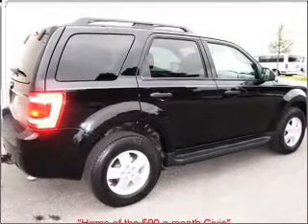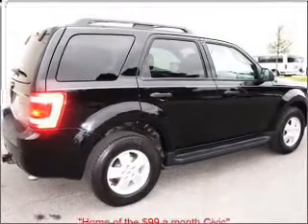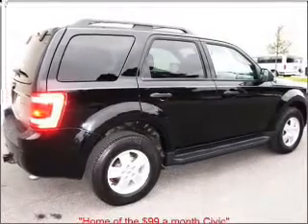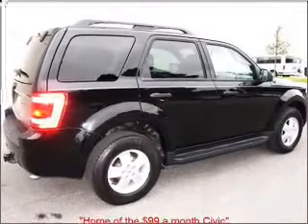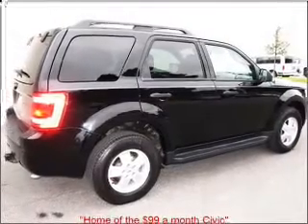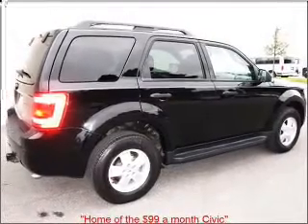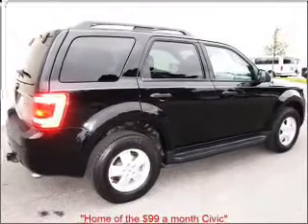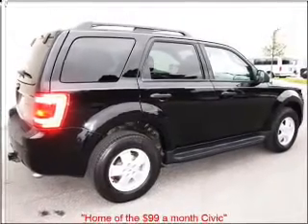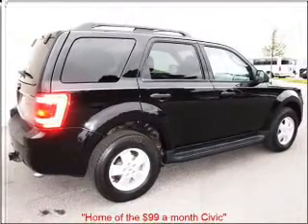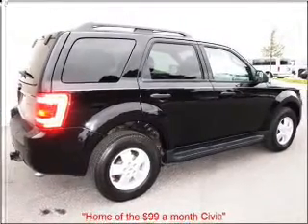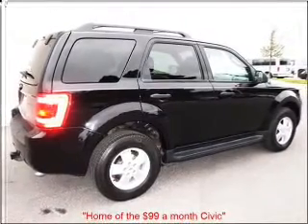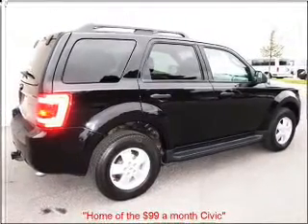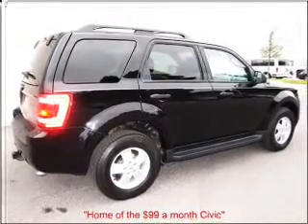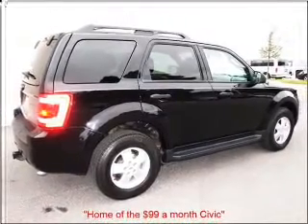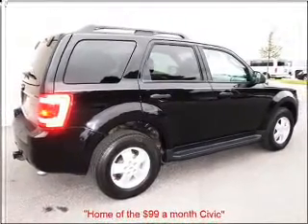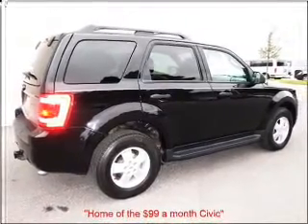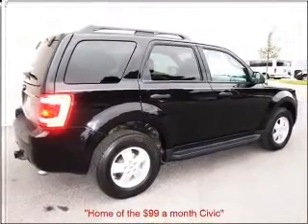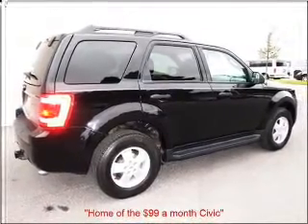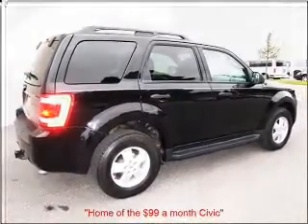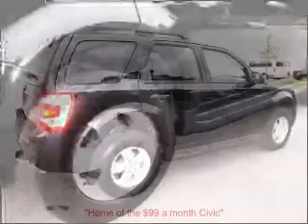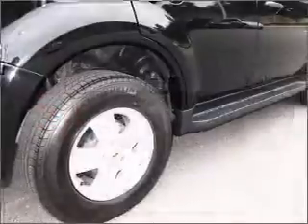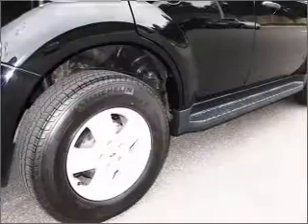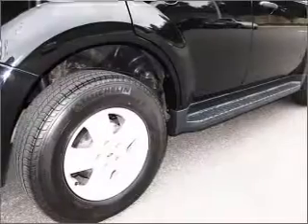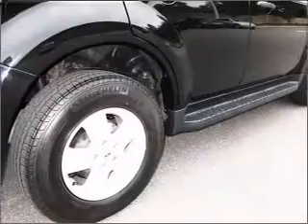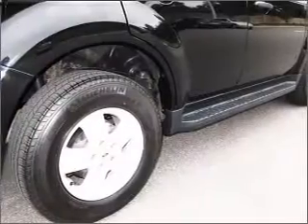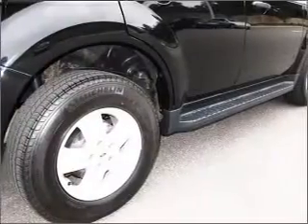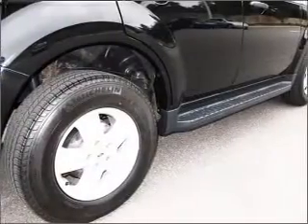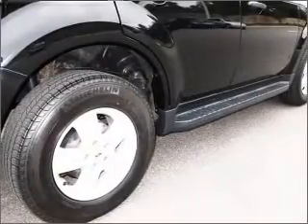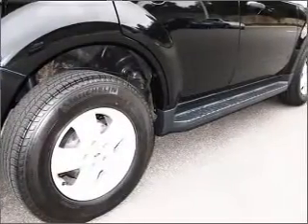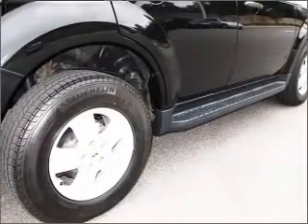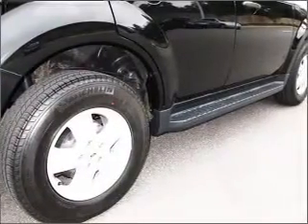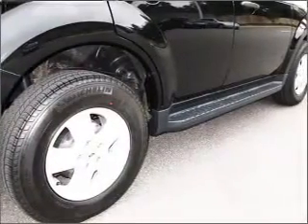Premium wheels give a more luxurious look. You will appreciate the safety feature of anti-lock brakes.